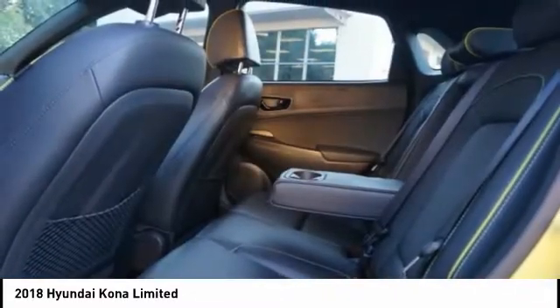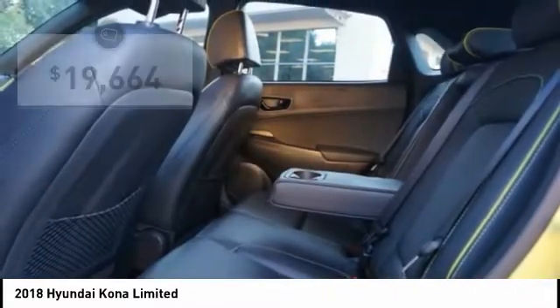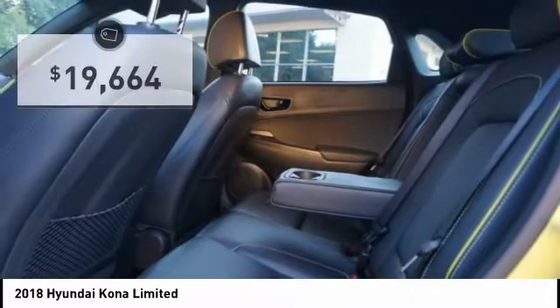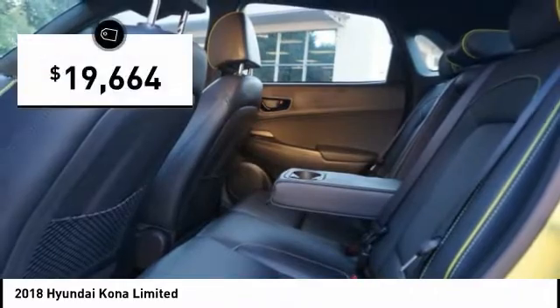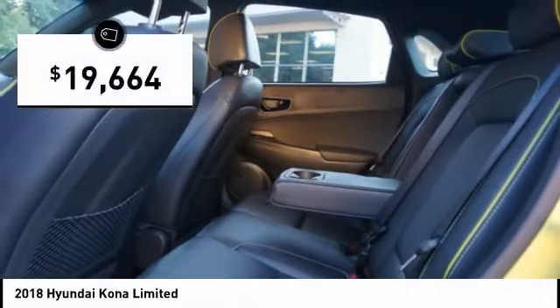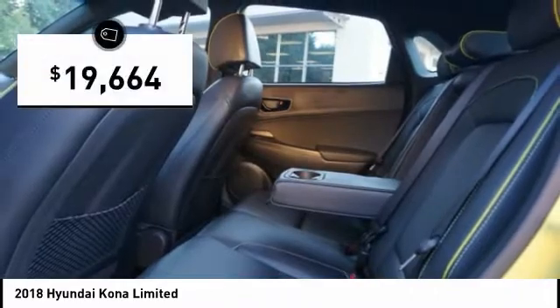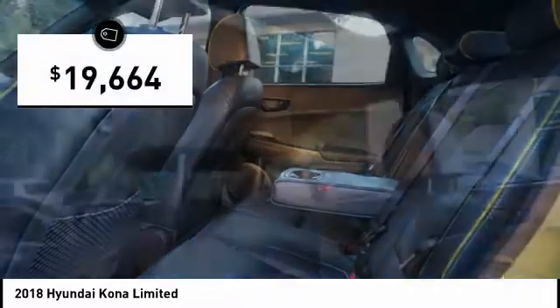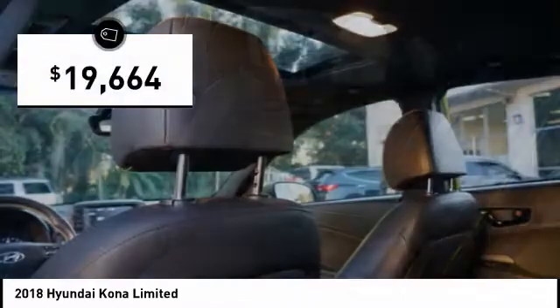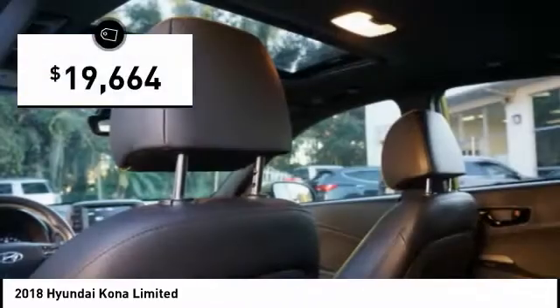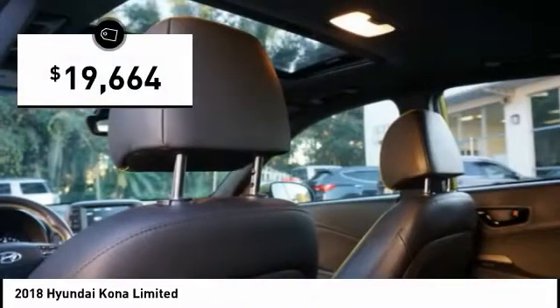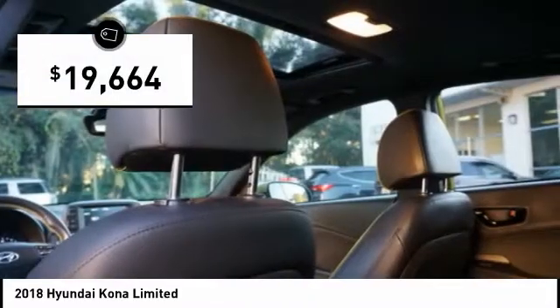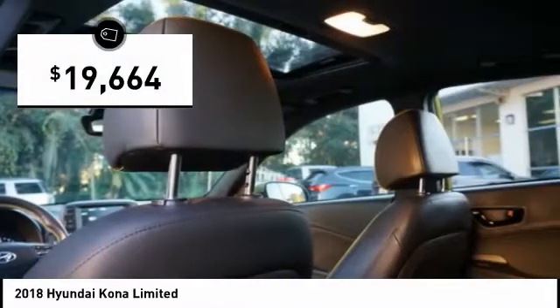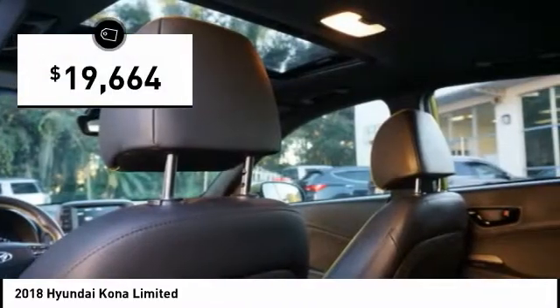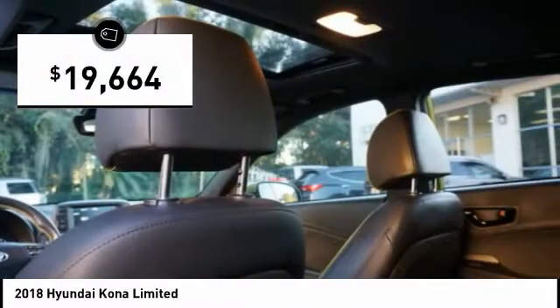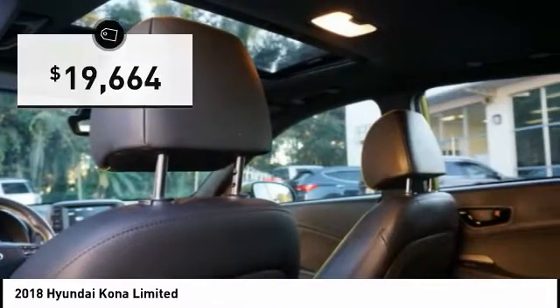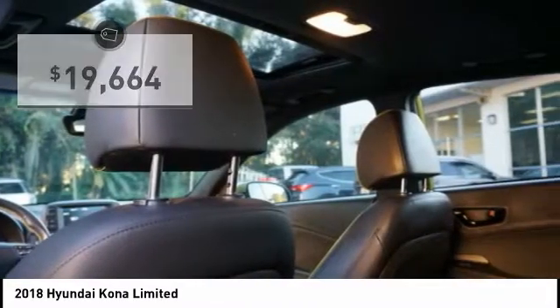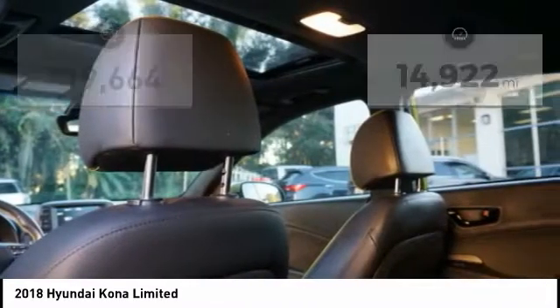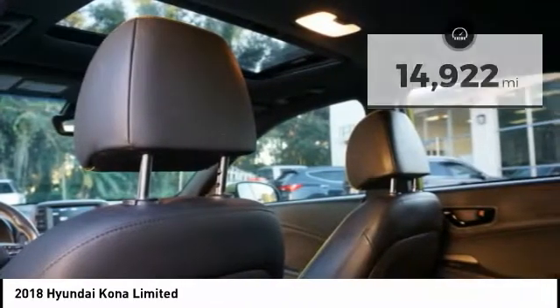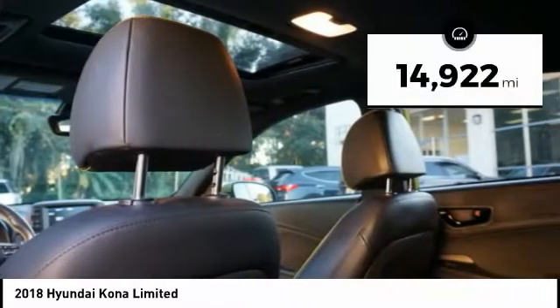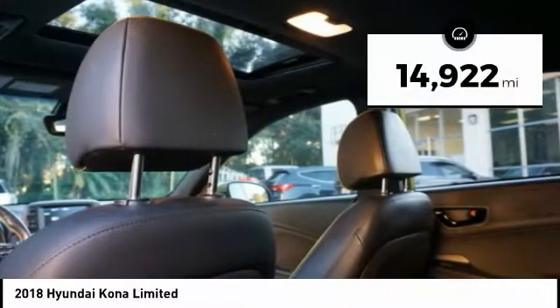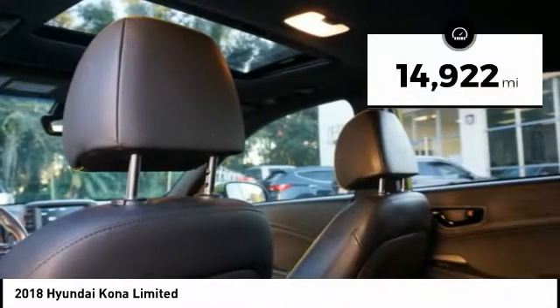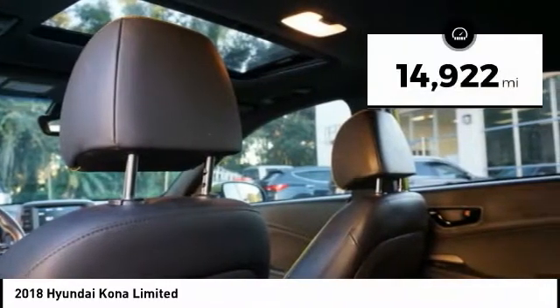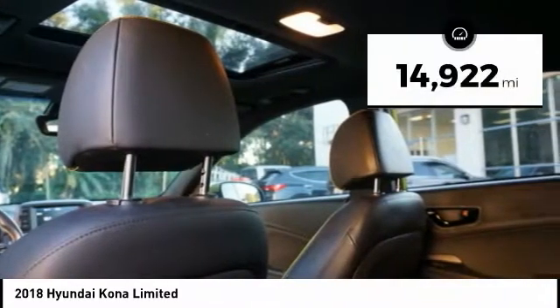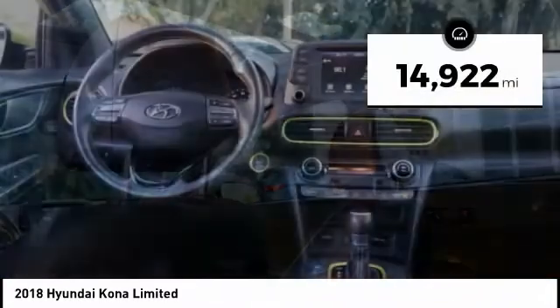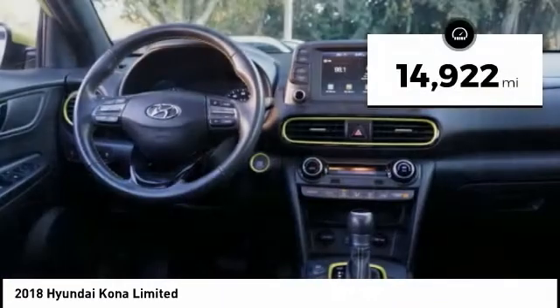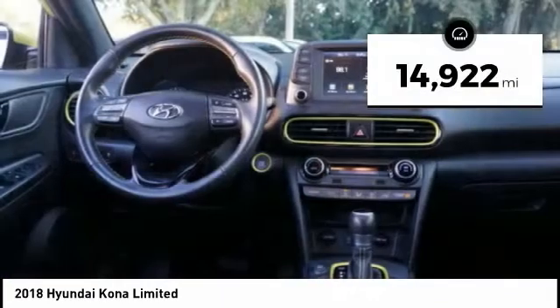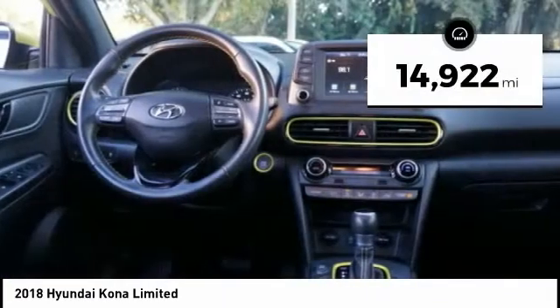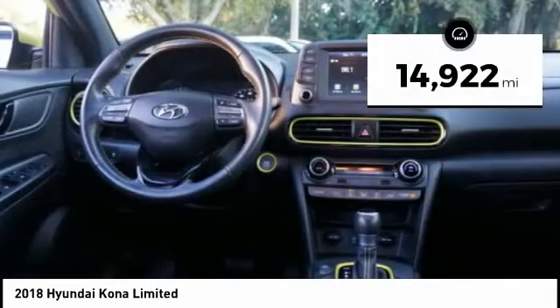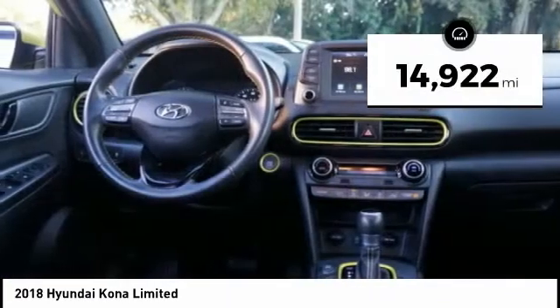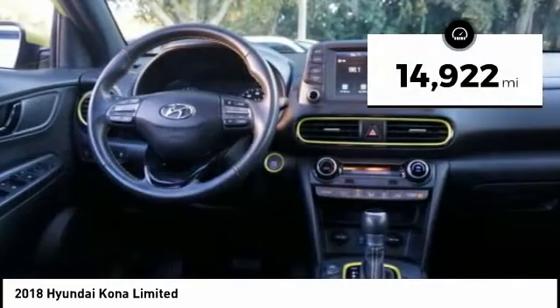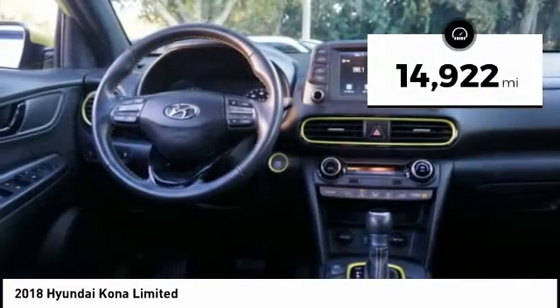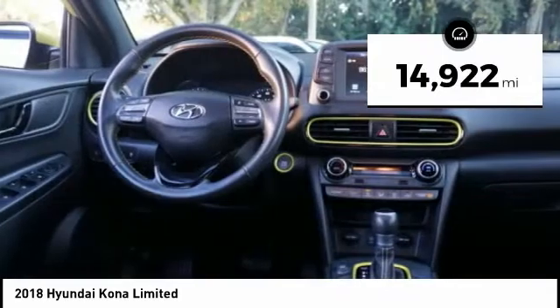And is priced below $20,000. This vehicle has less than 15,000 miles.